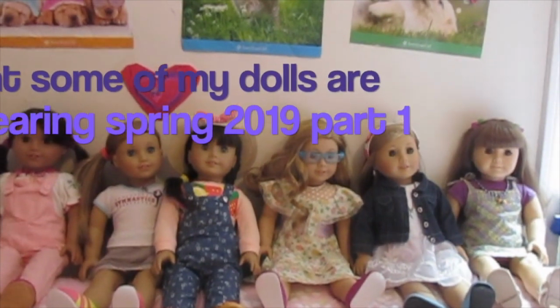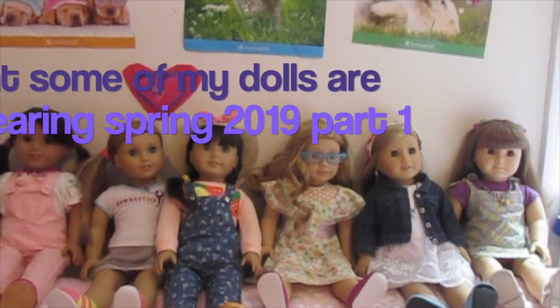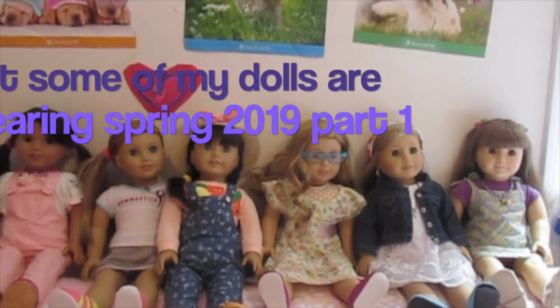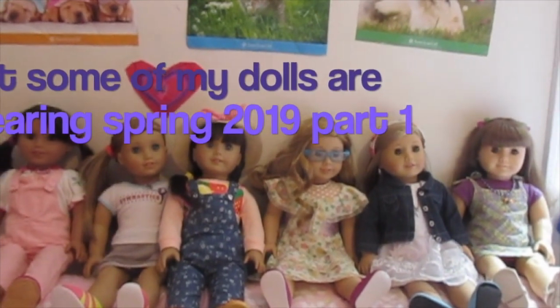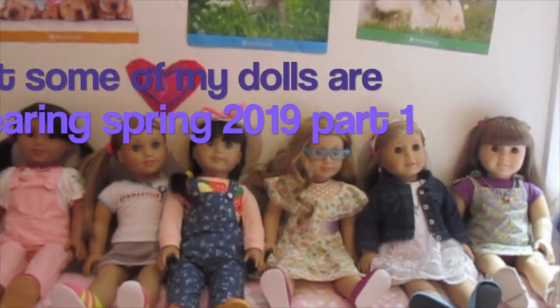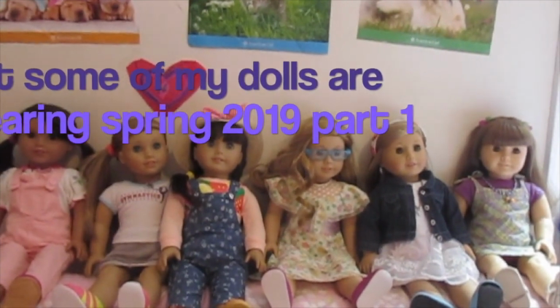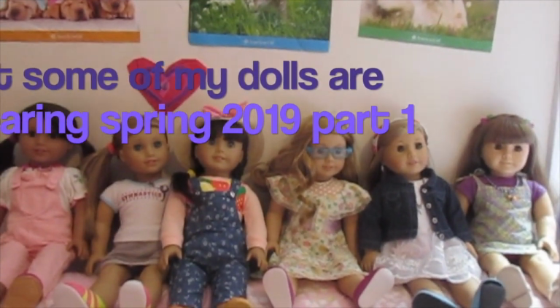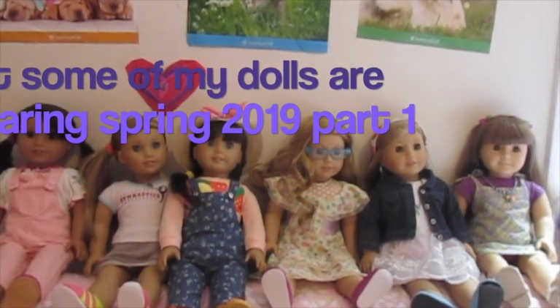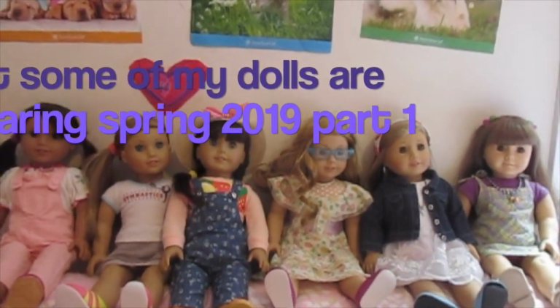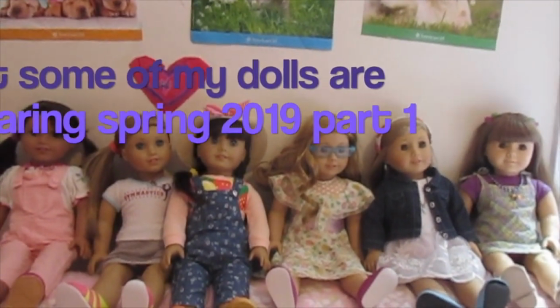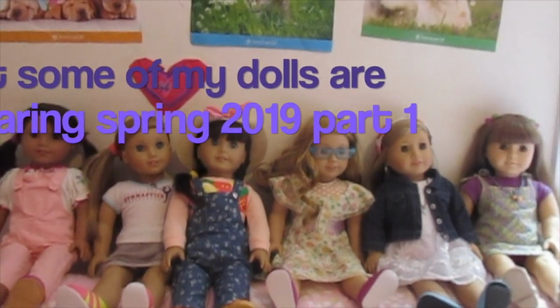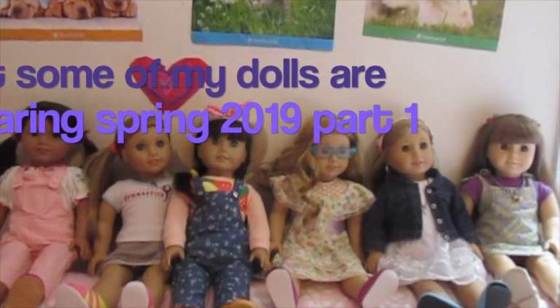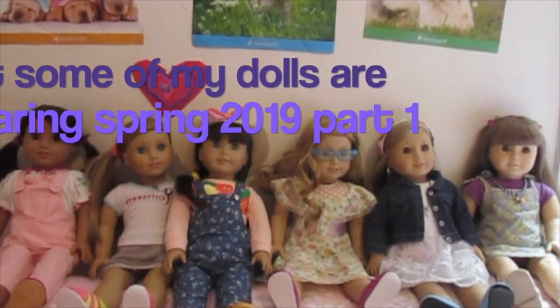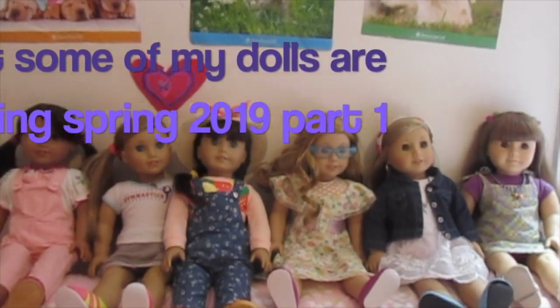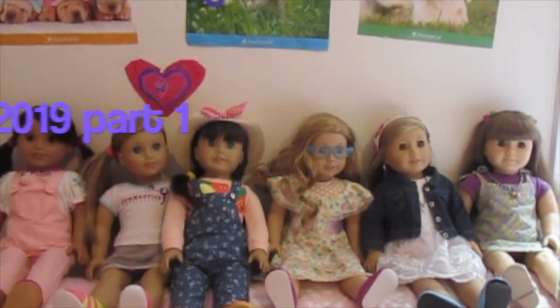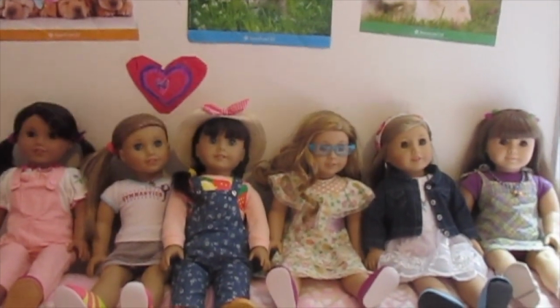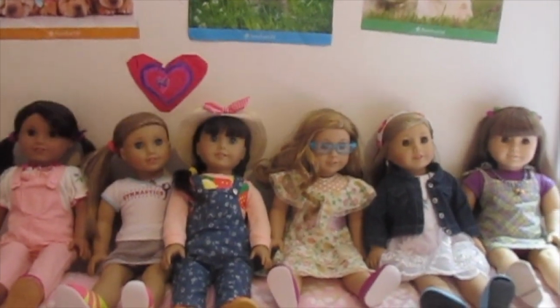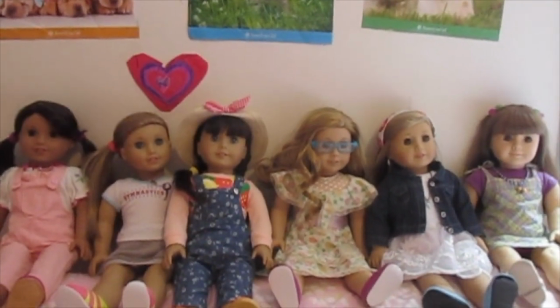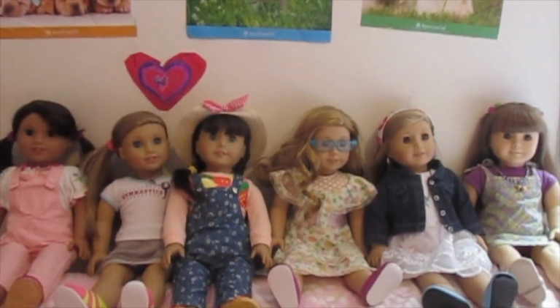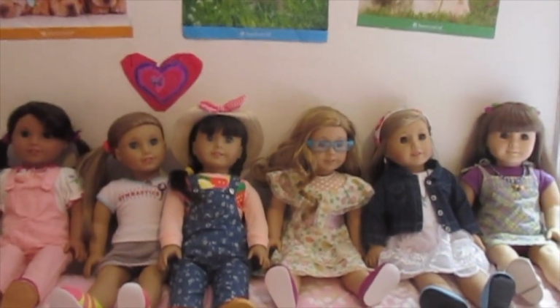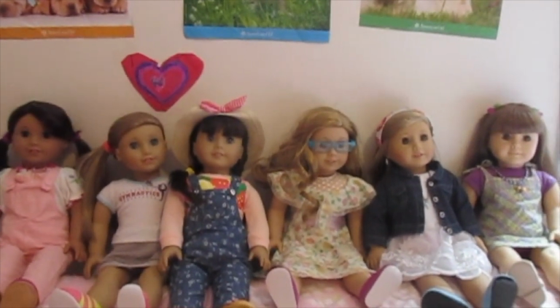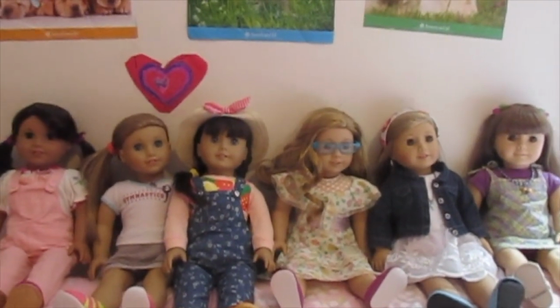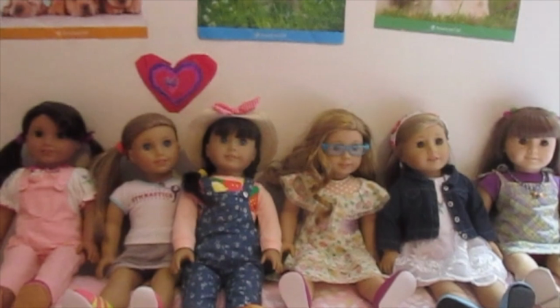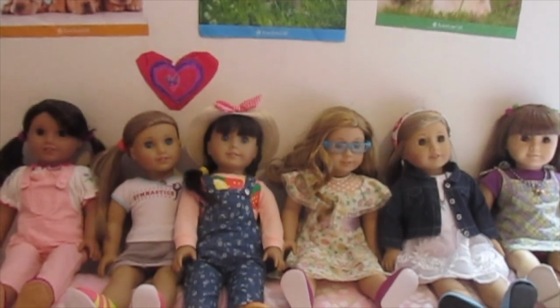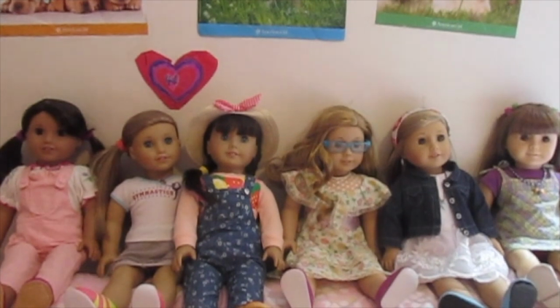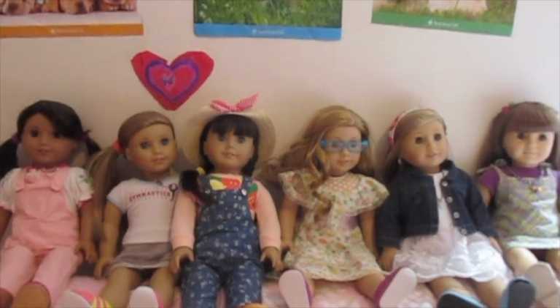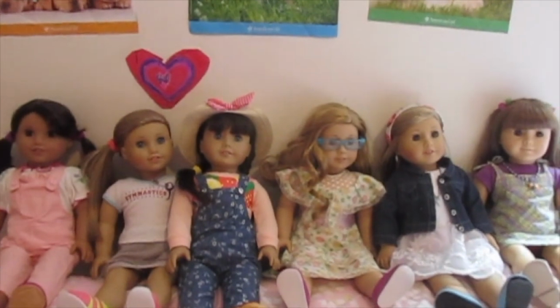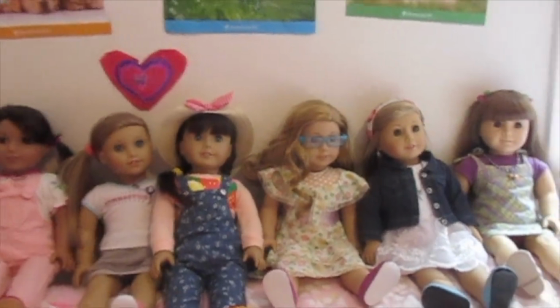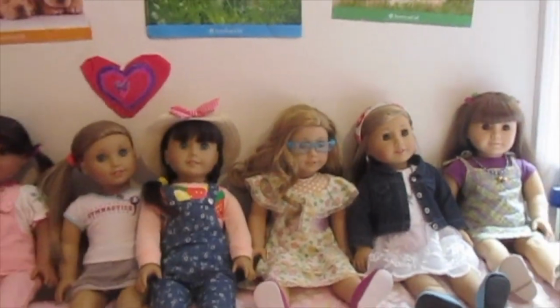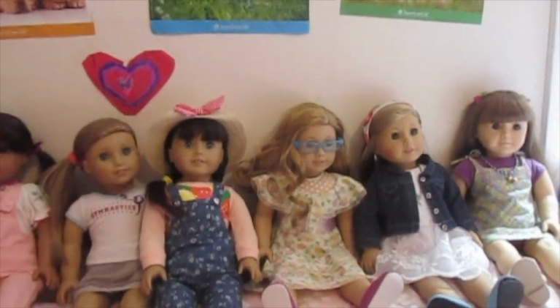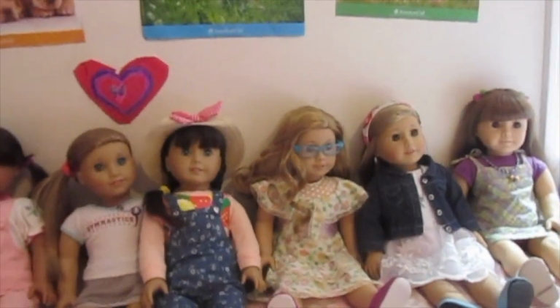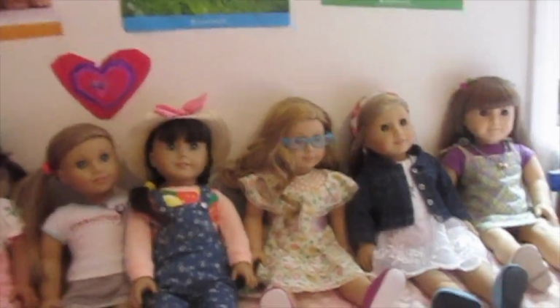This video is going to be 'What Some of My Dolls Are Wearing - Springtime Edition.'